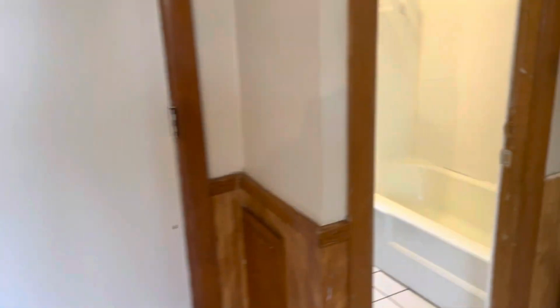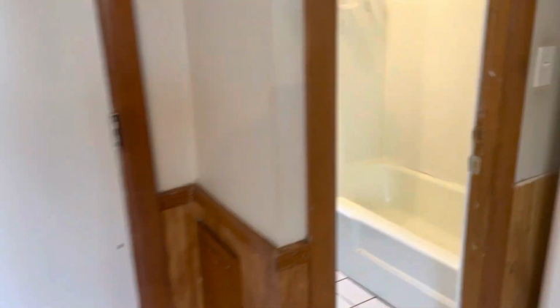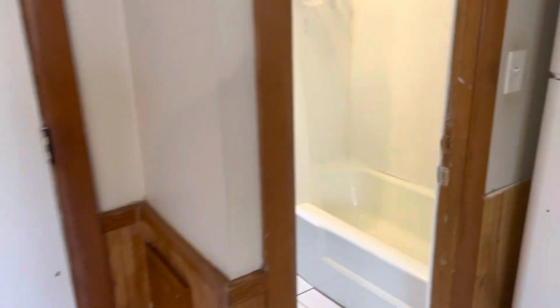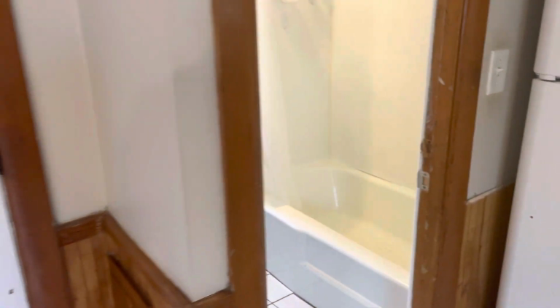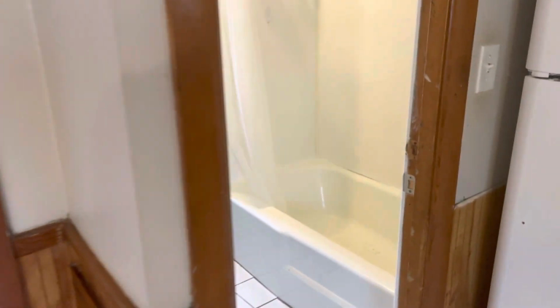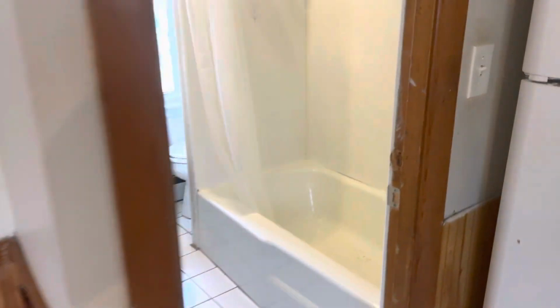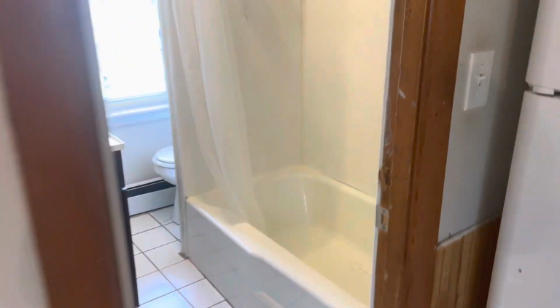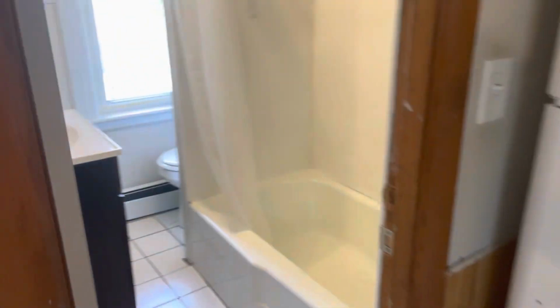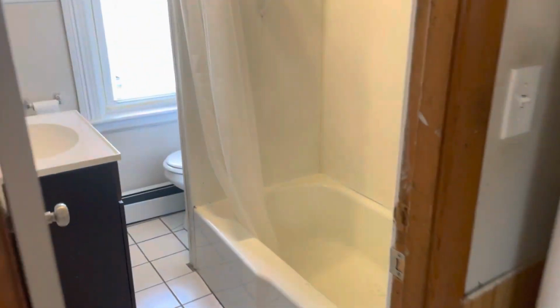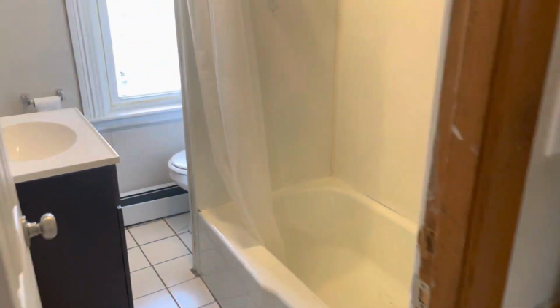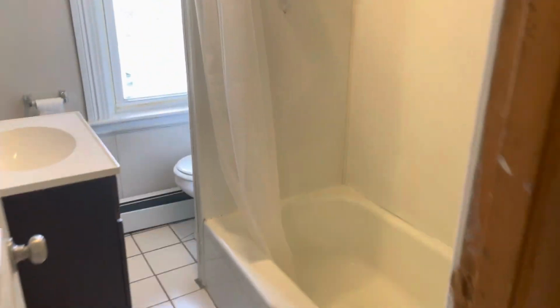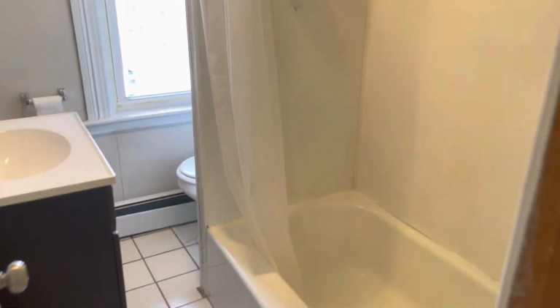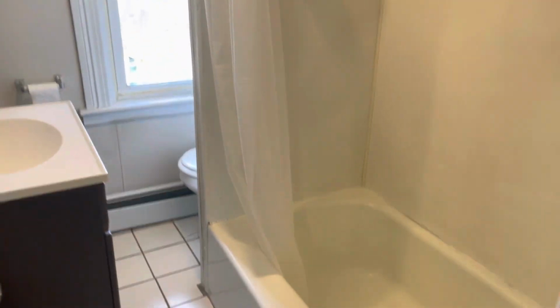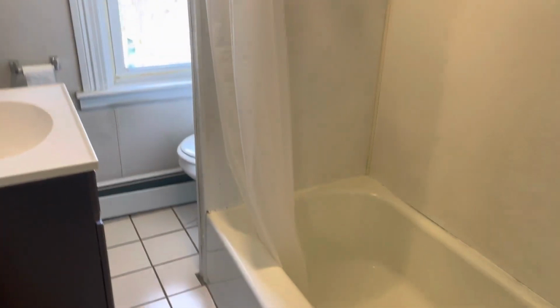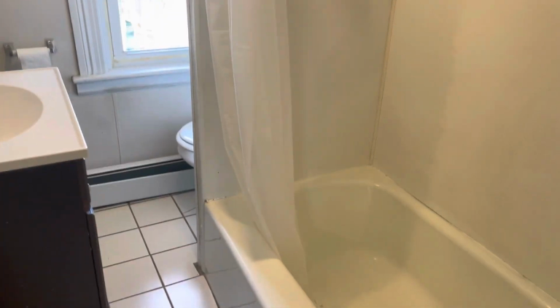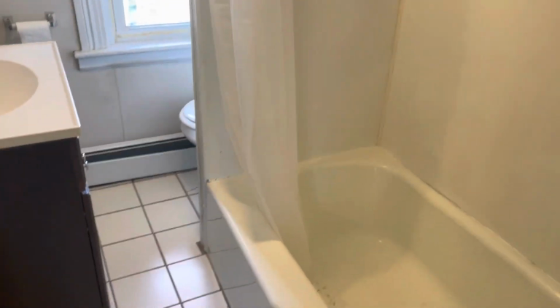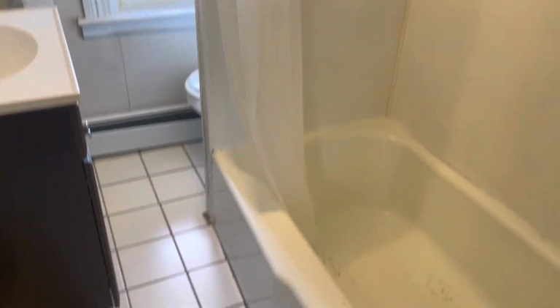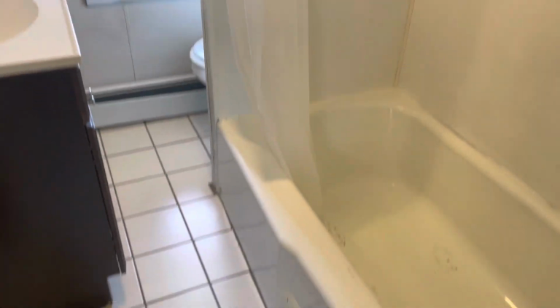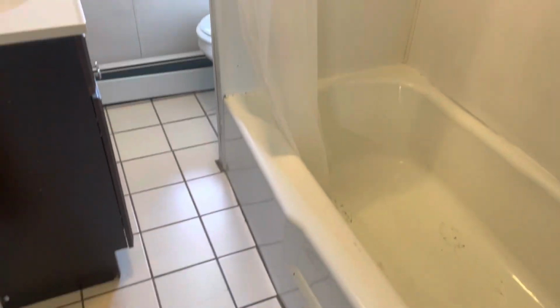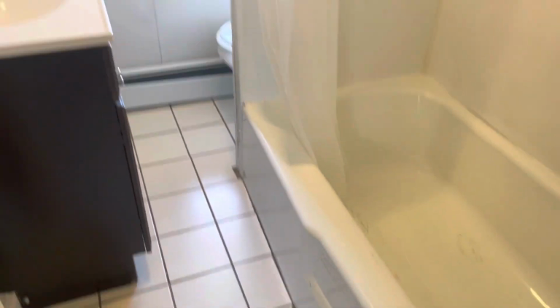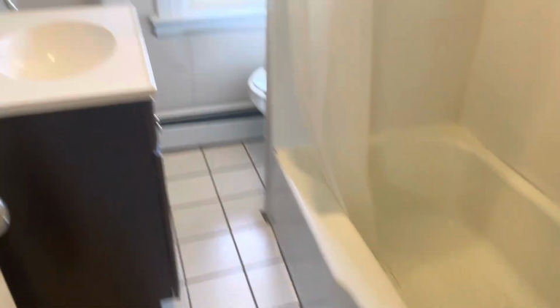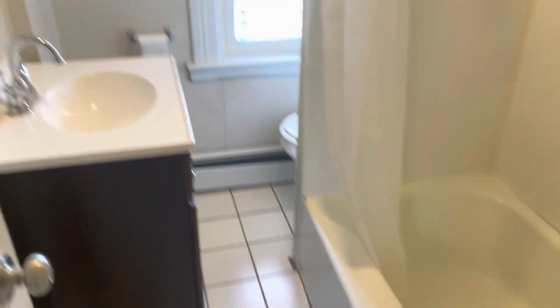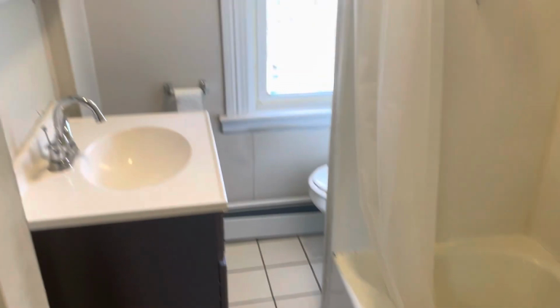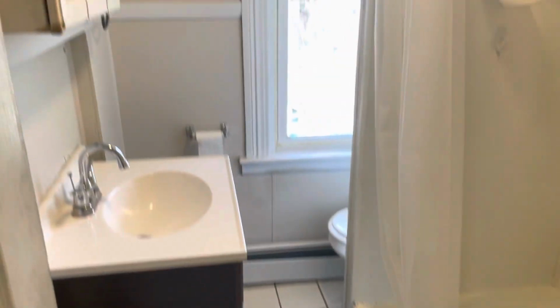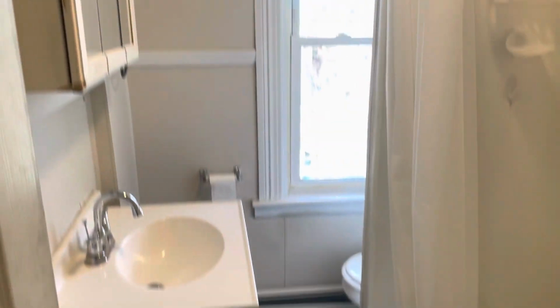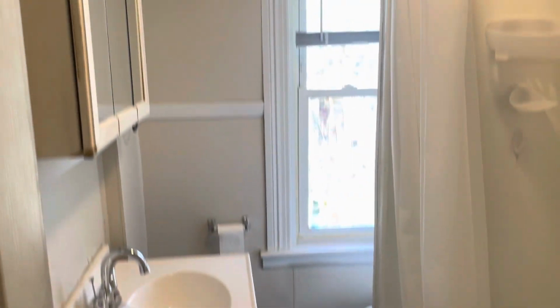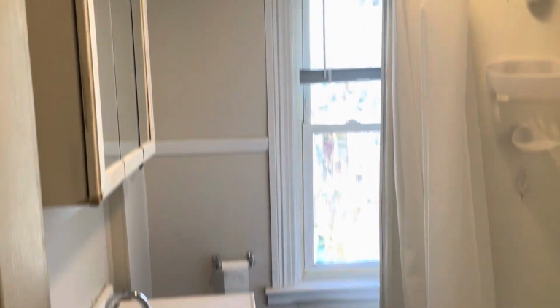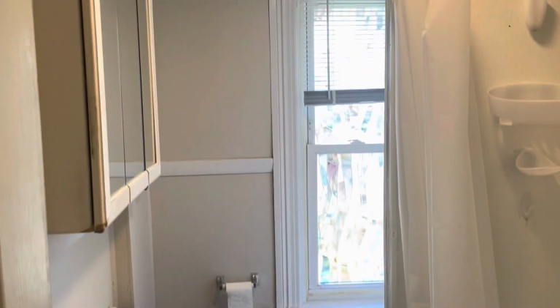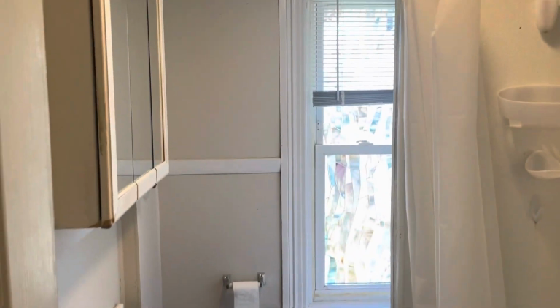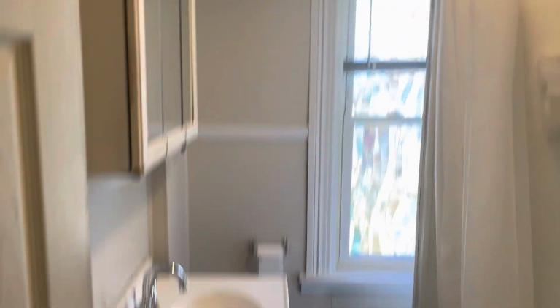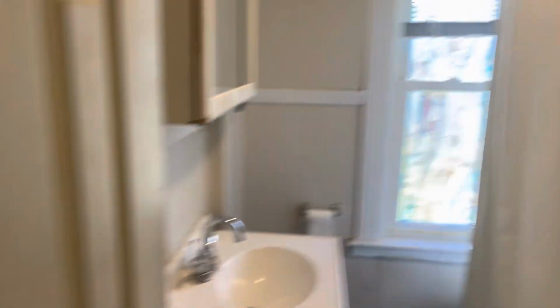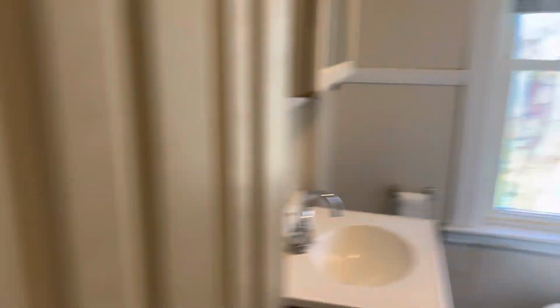Off the kitchen, you do have the bathroom. Full bathroom with a shower, tub, and vanity.